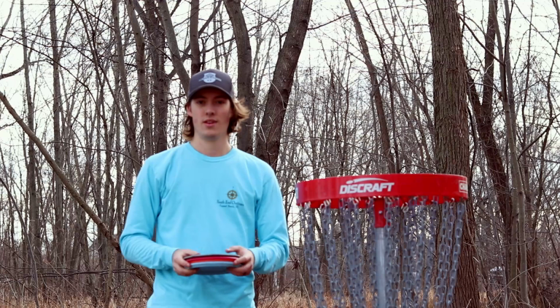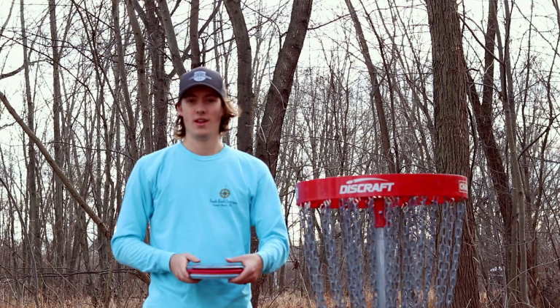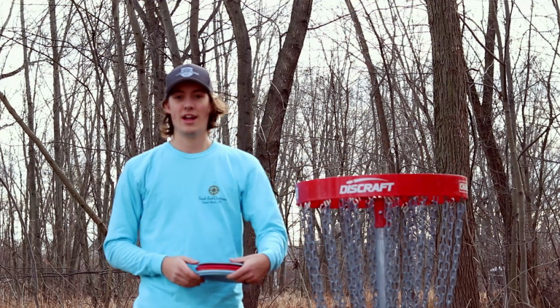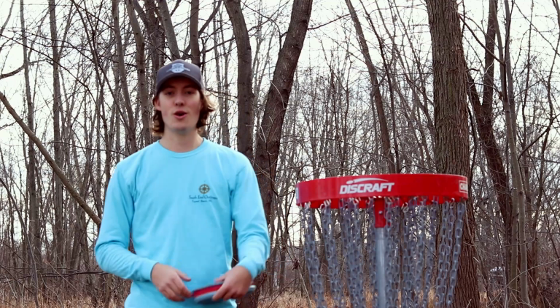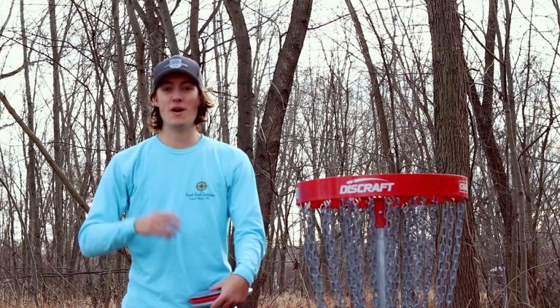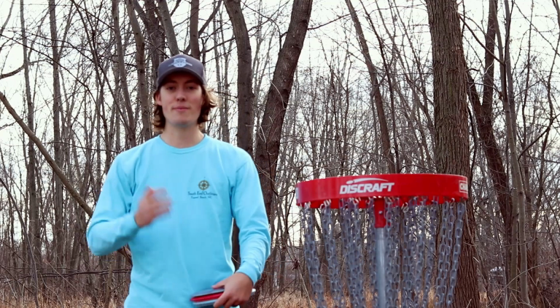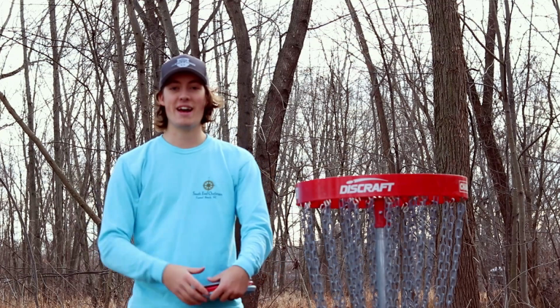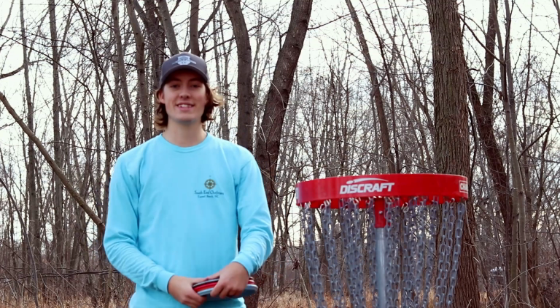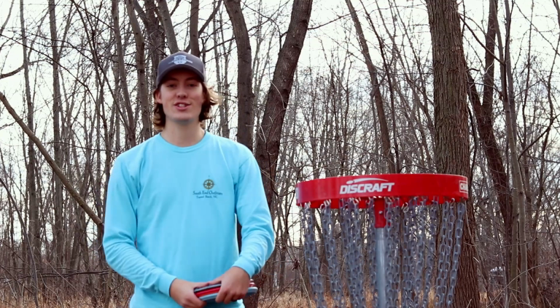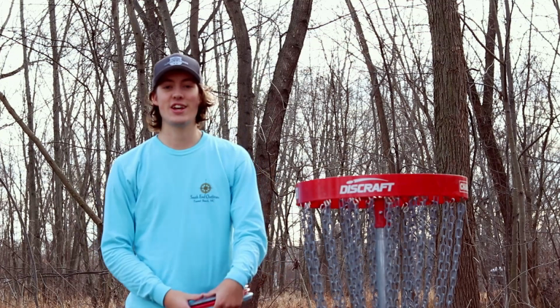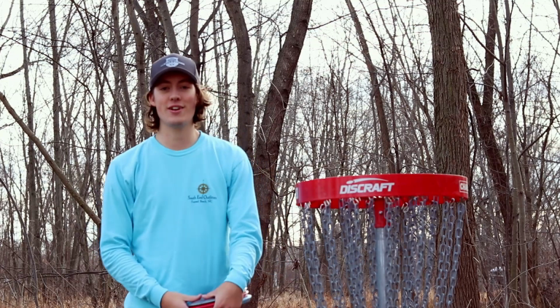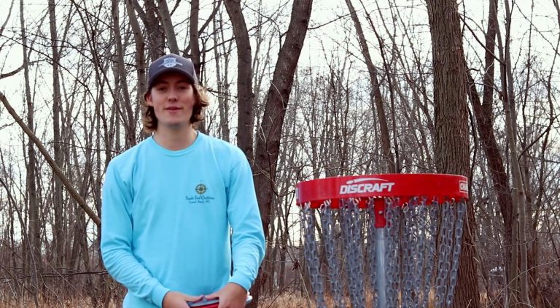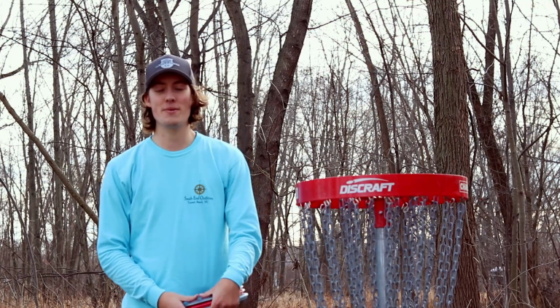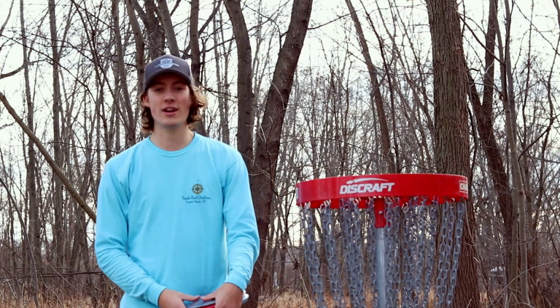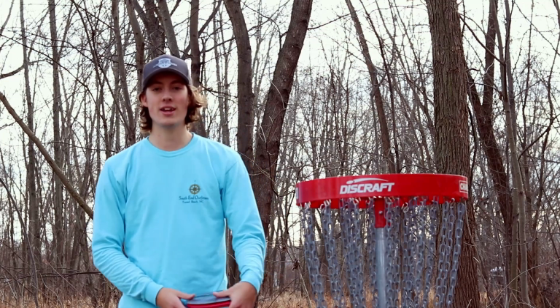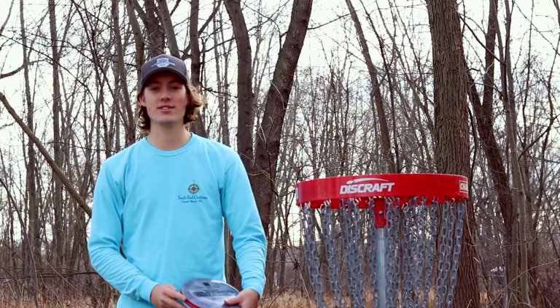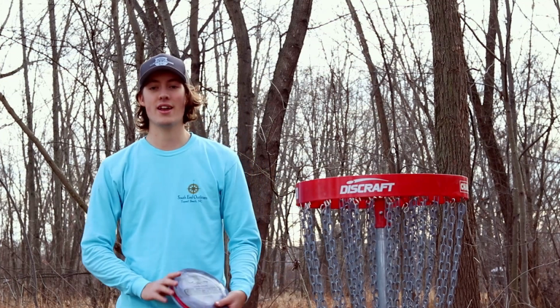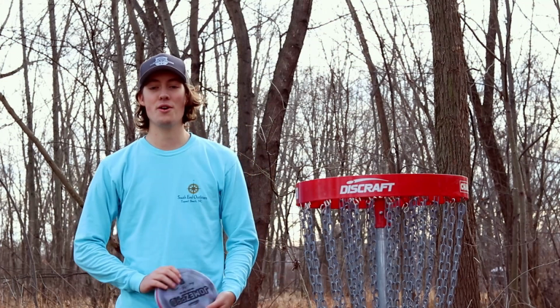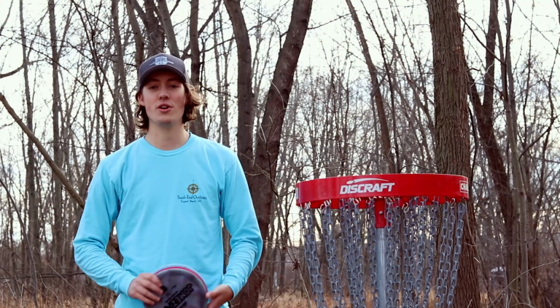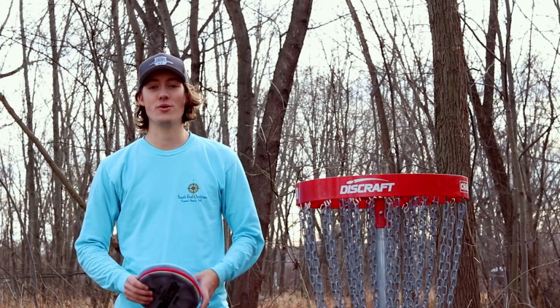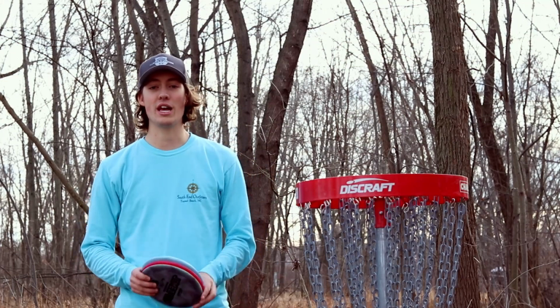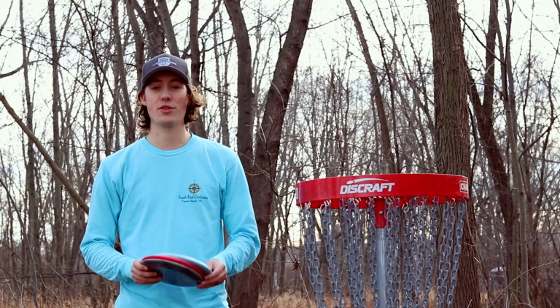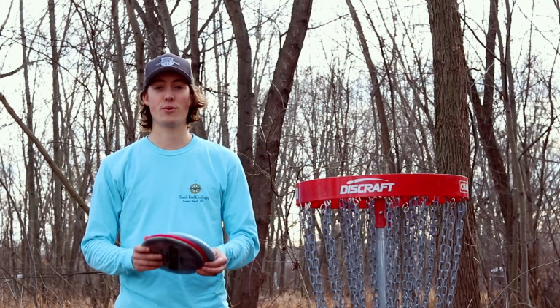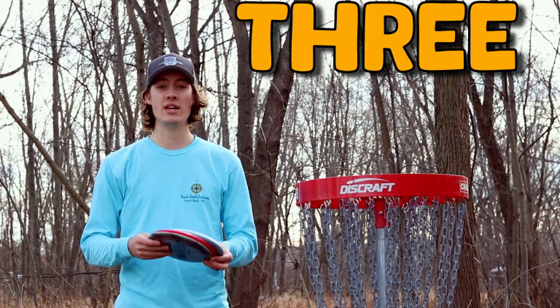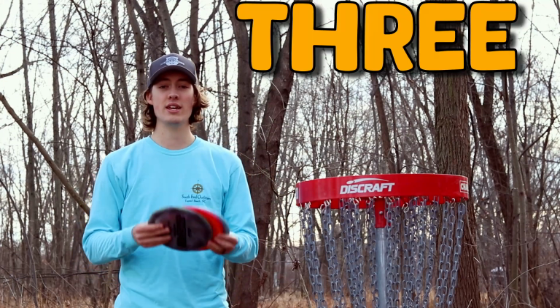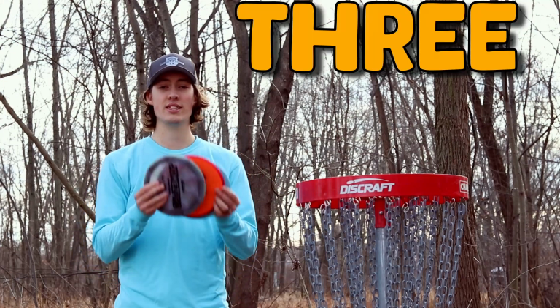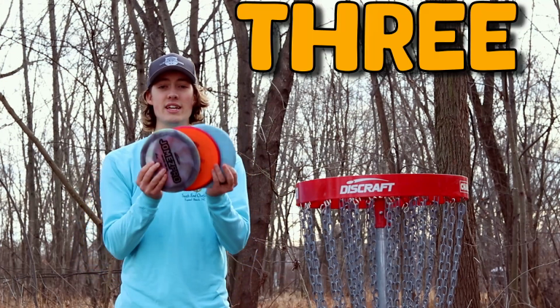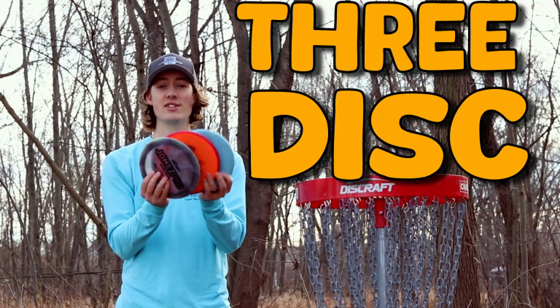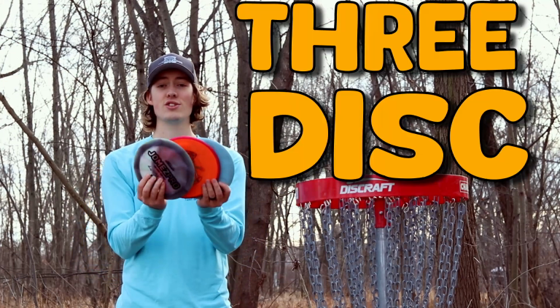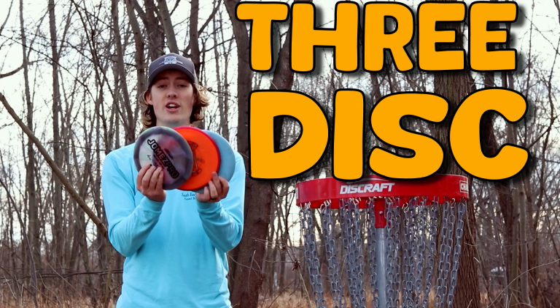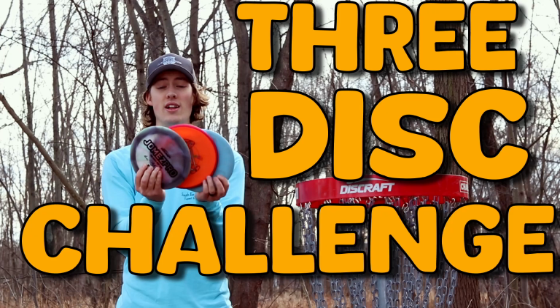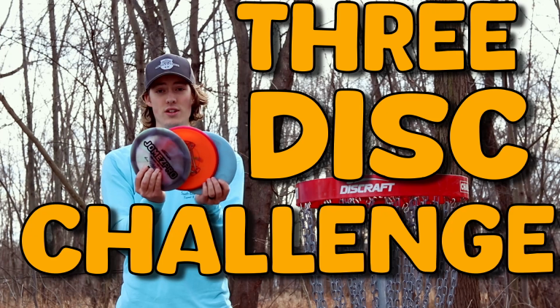Hello, welcome back to the channel everybody and today we are doing a three disc challenge.